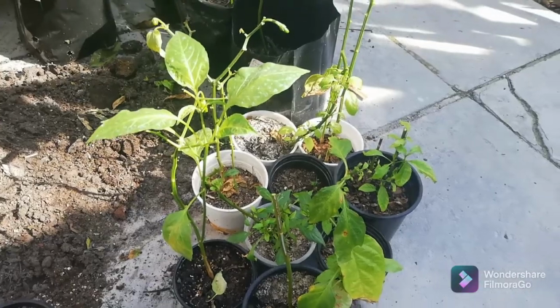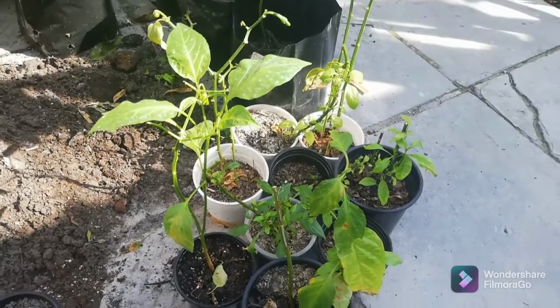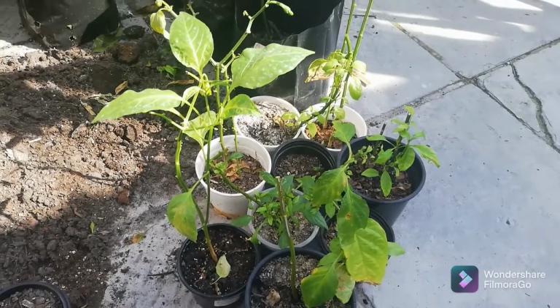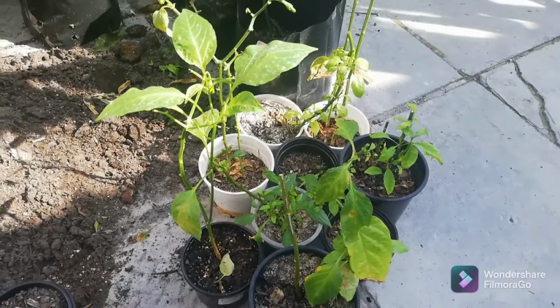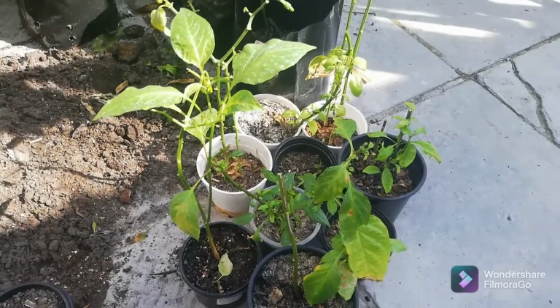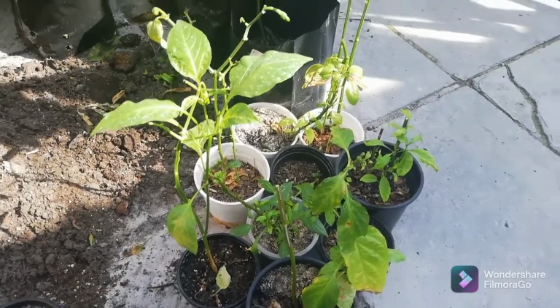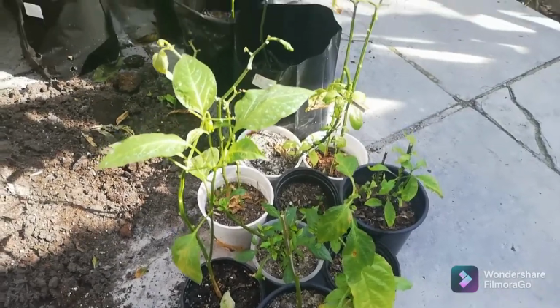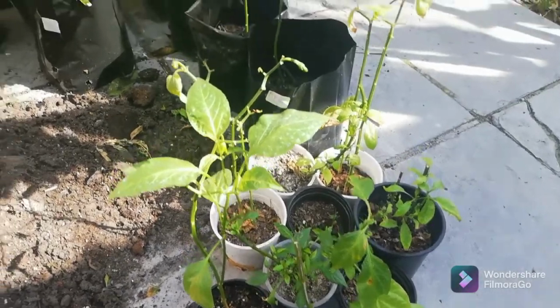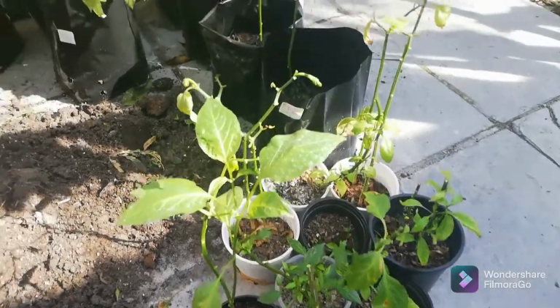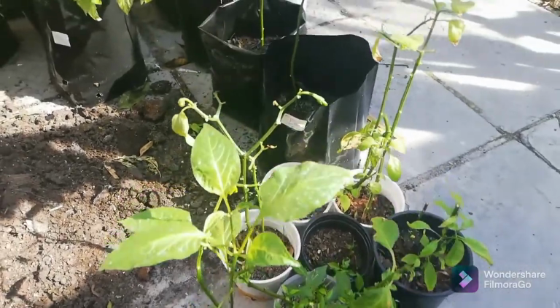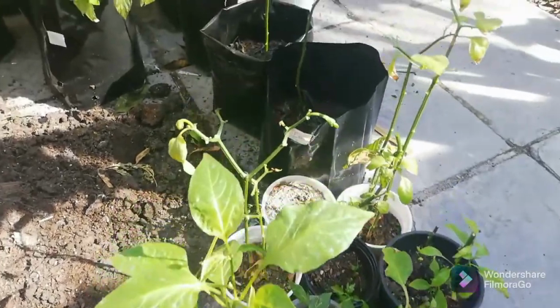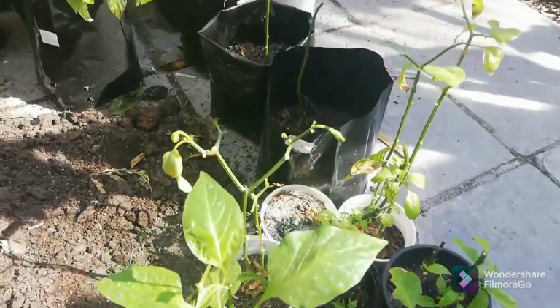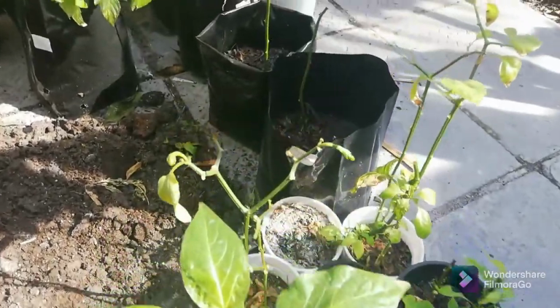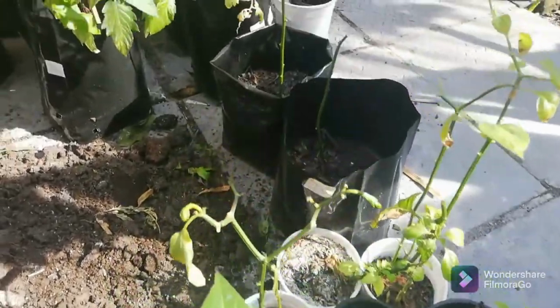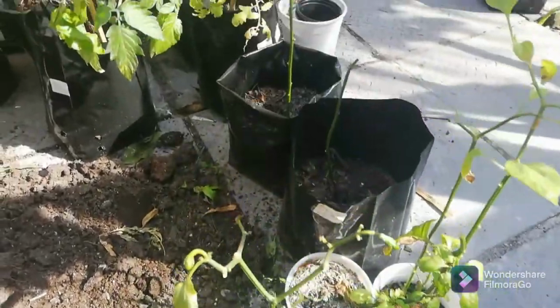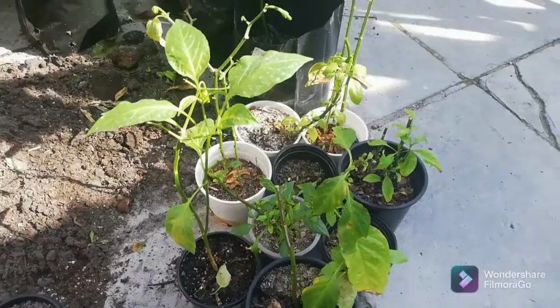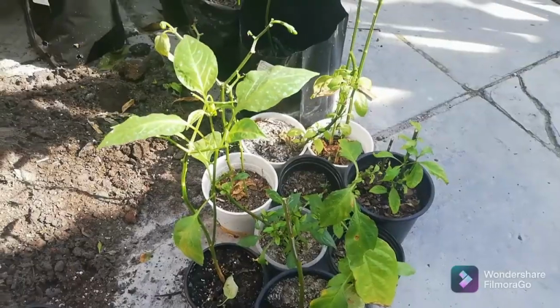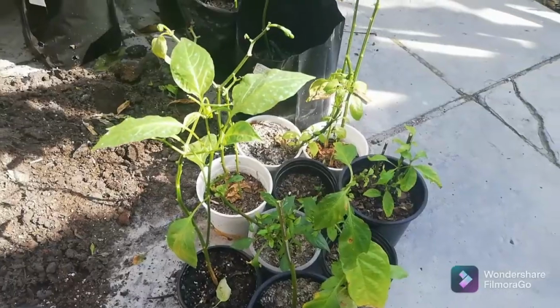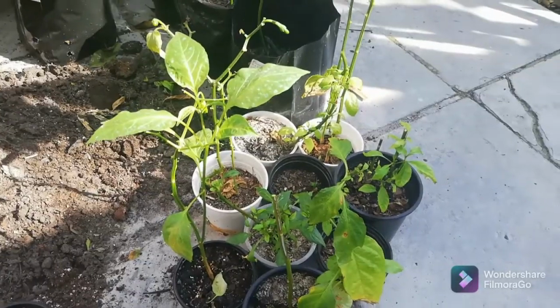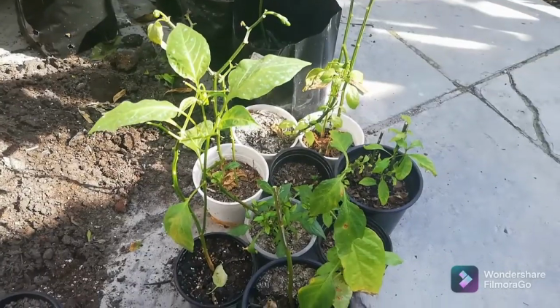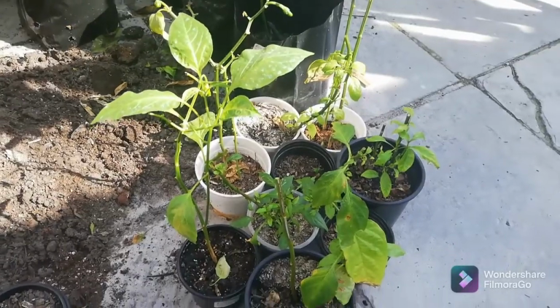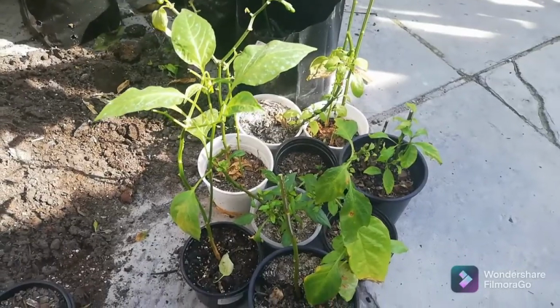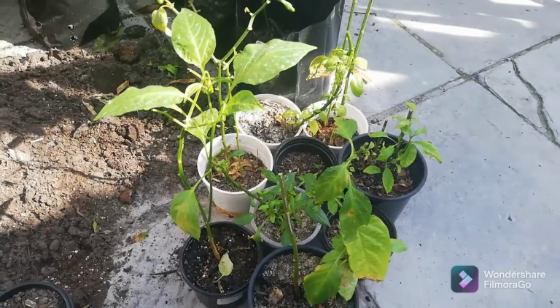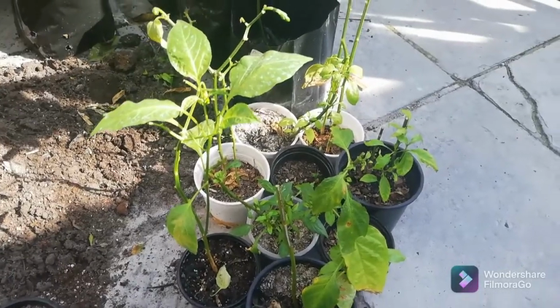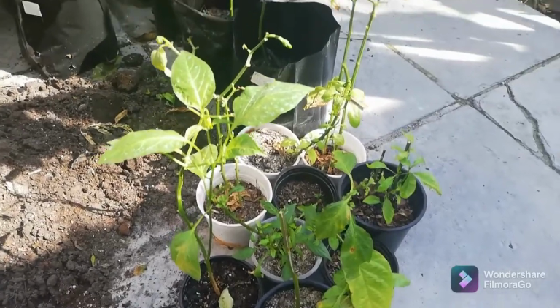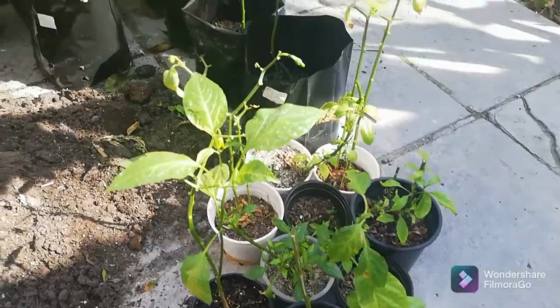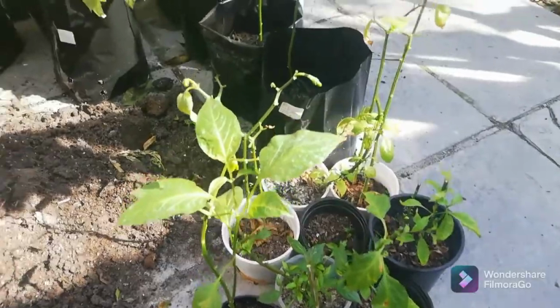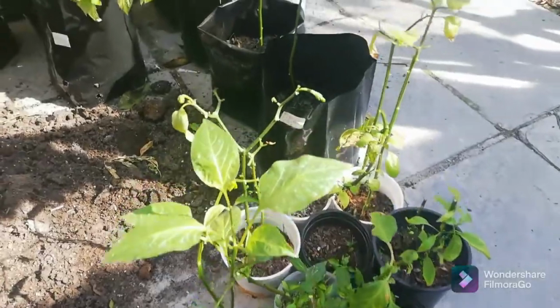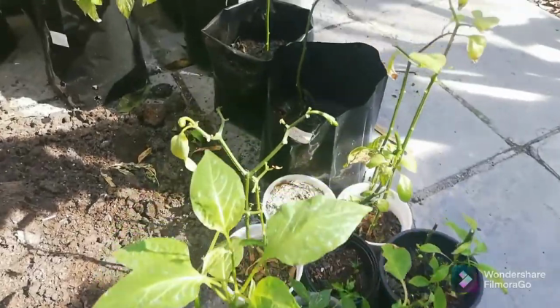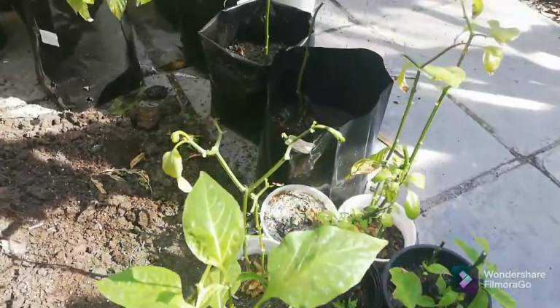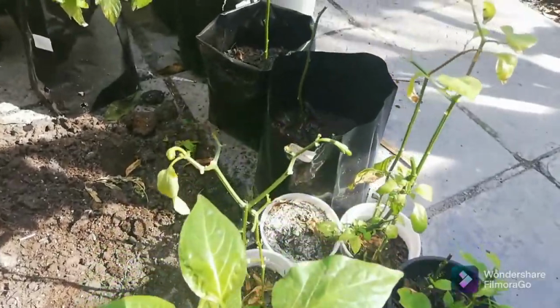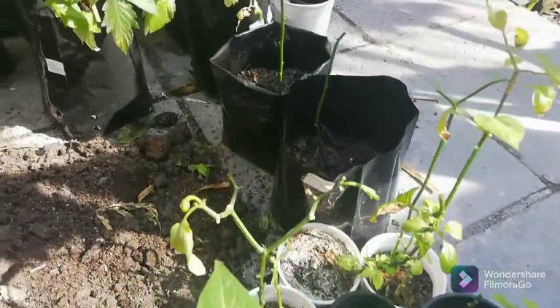Welcome back to South African Homesteader. Today we'll be chatting about overwintering our pepper plants.